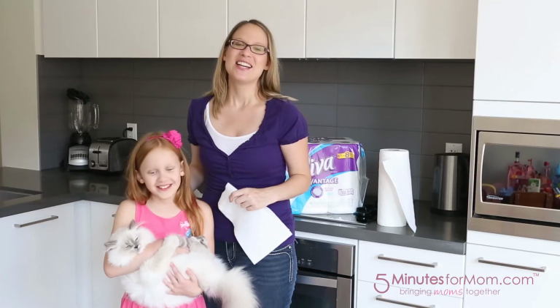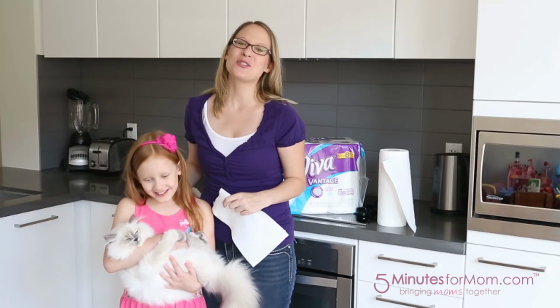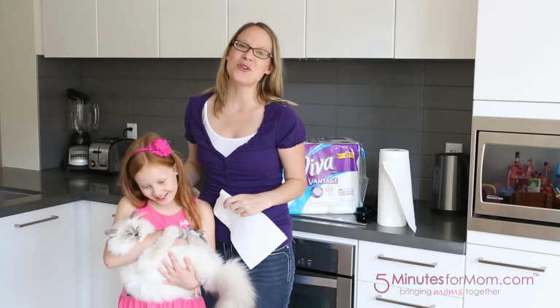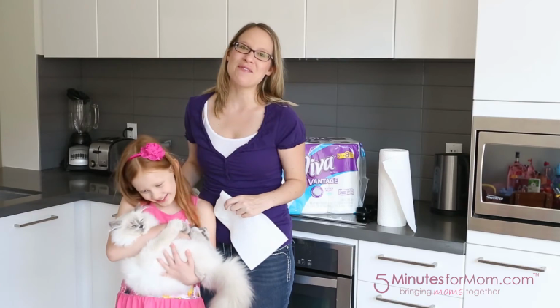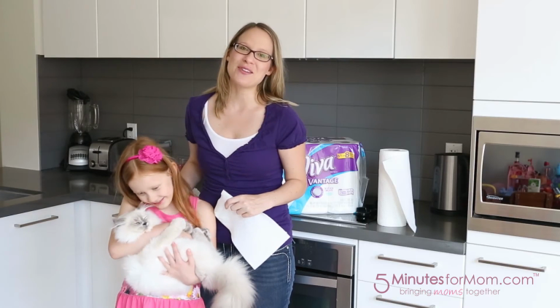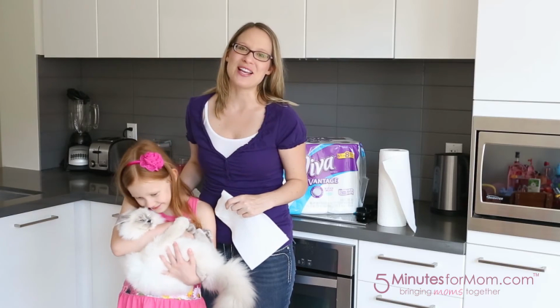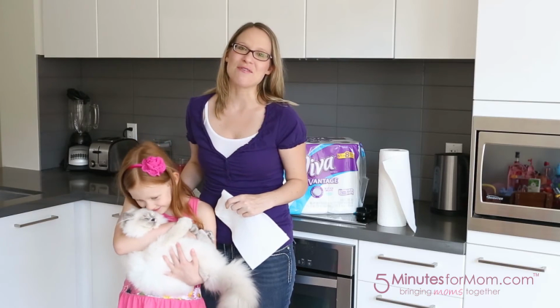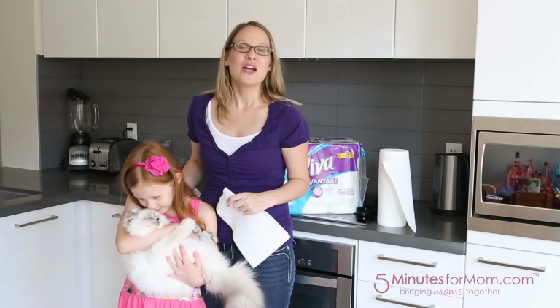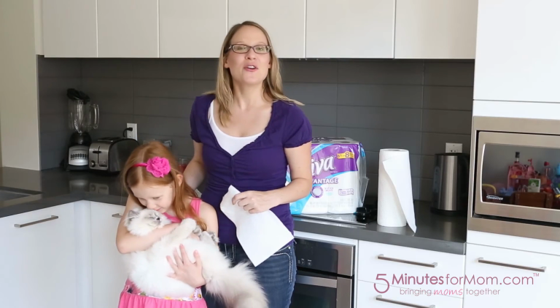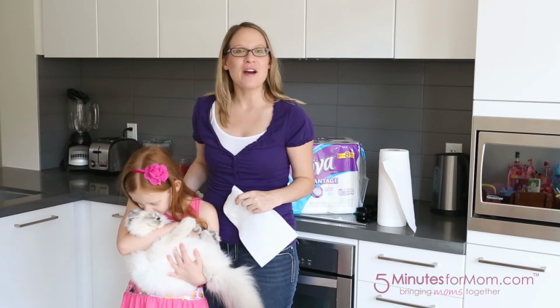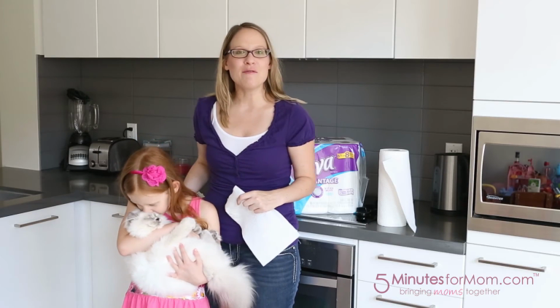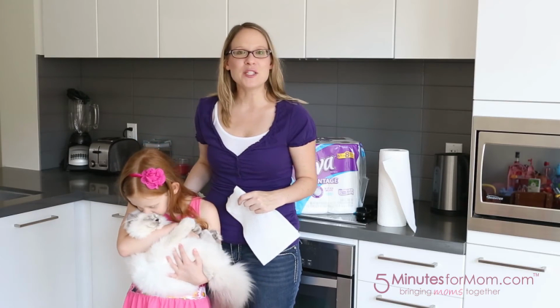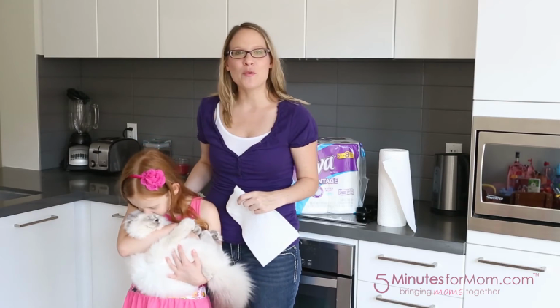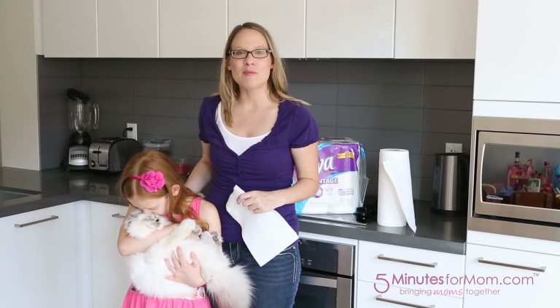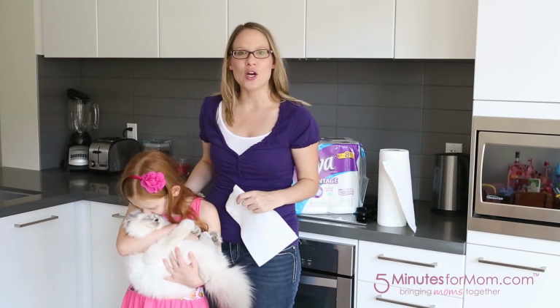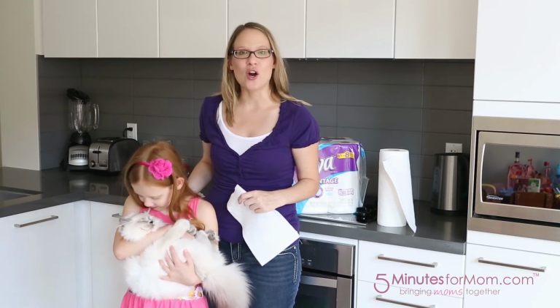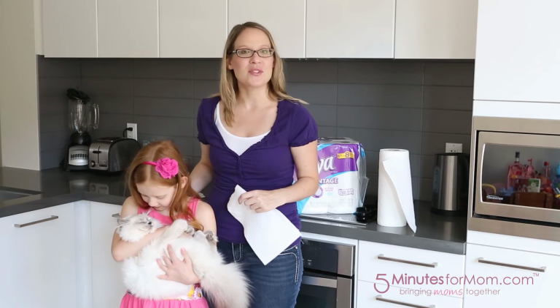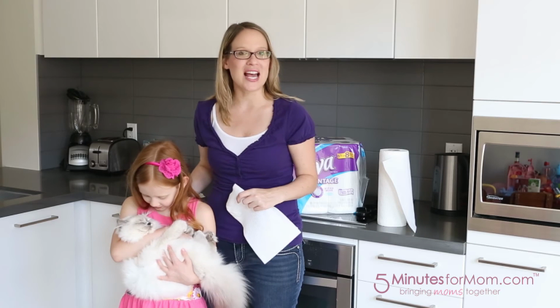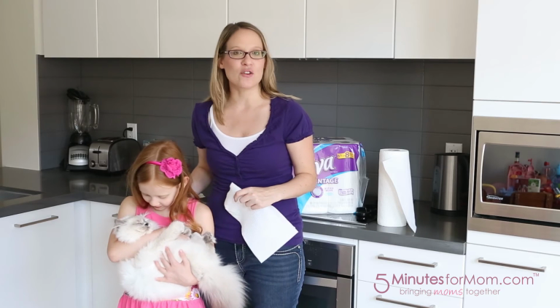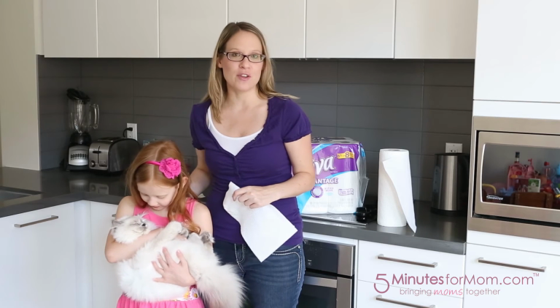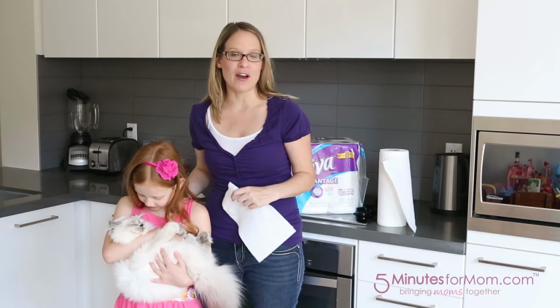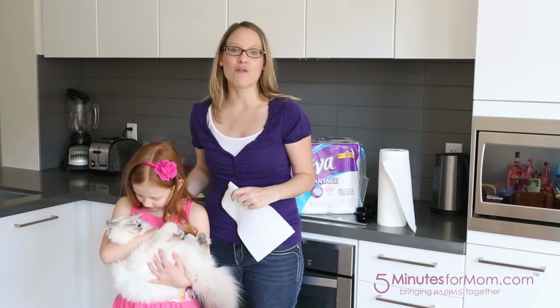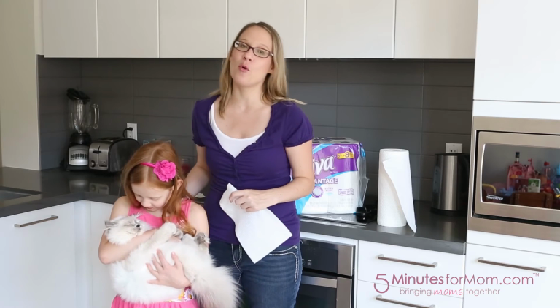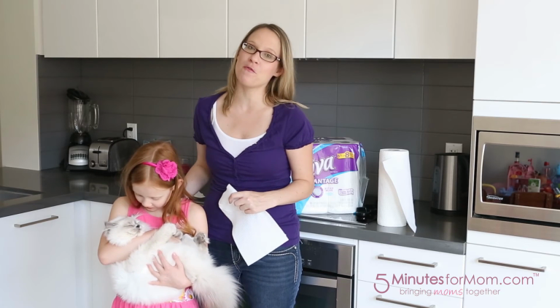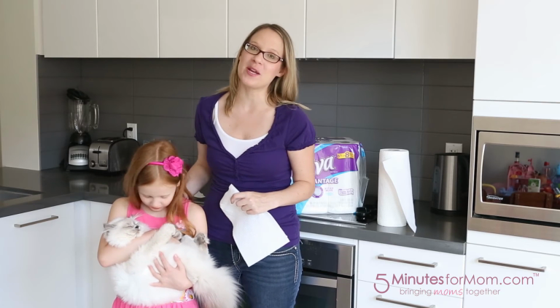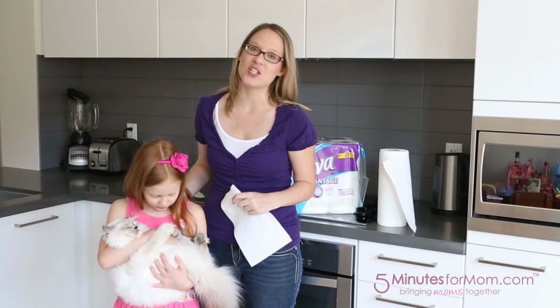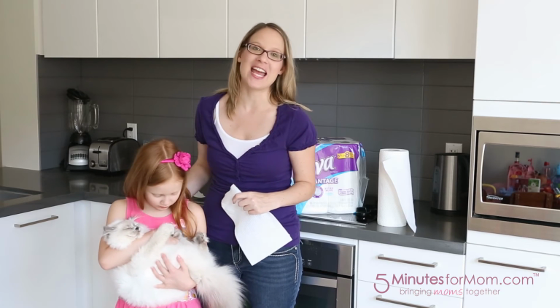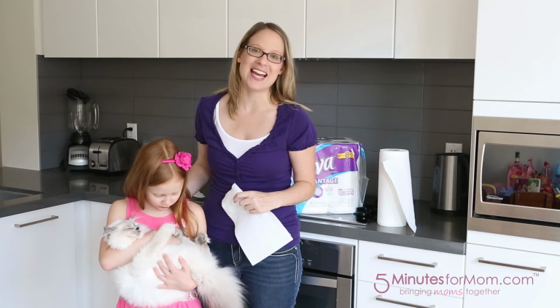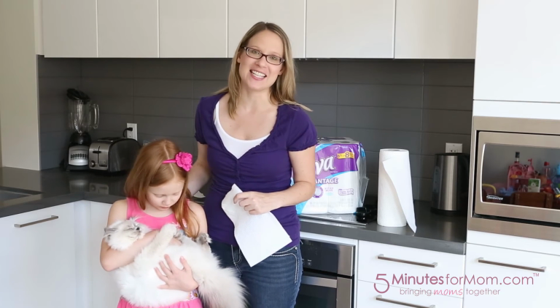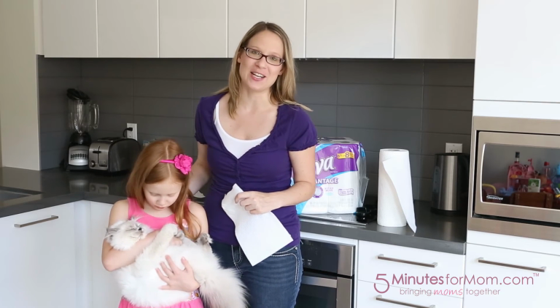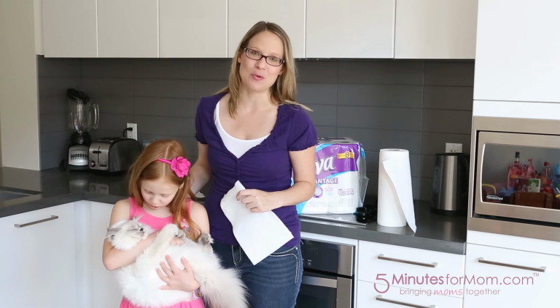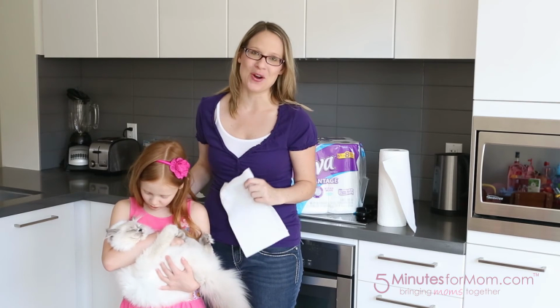So try it for yourself. Go to 5minutes4mom.com/Viva for more information and to get a coupon.